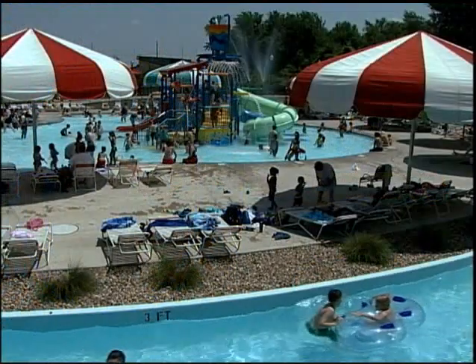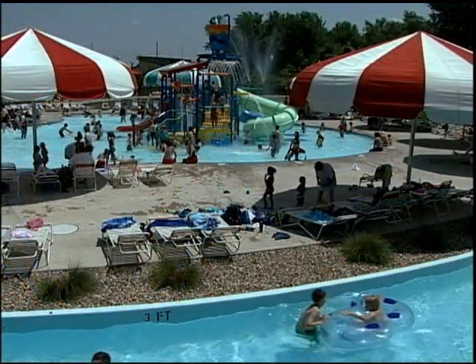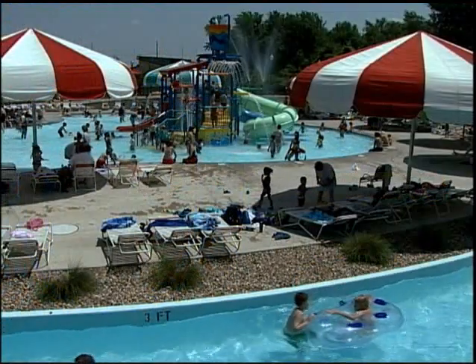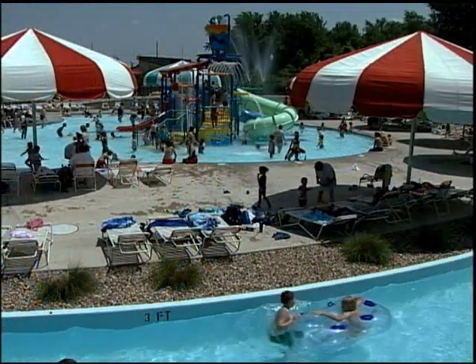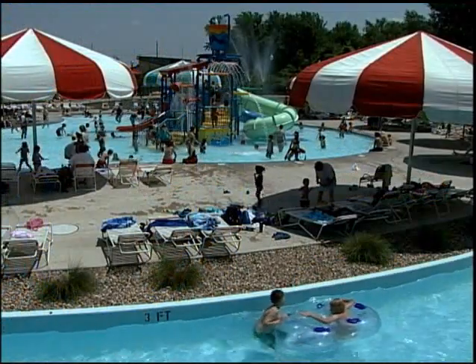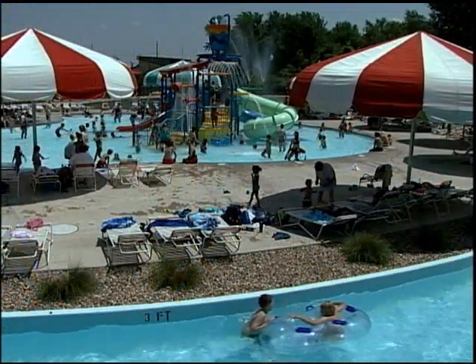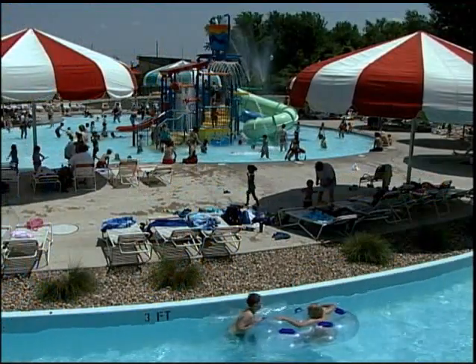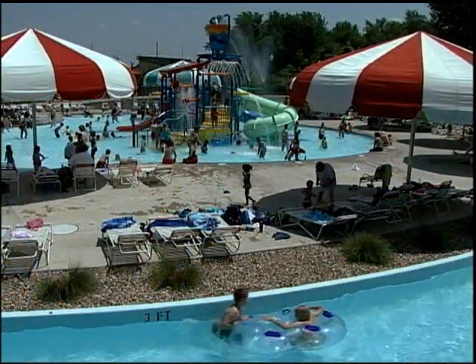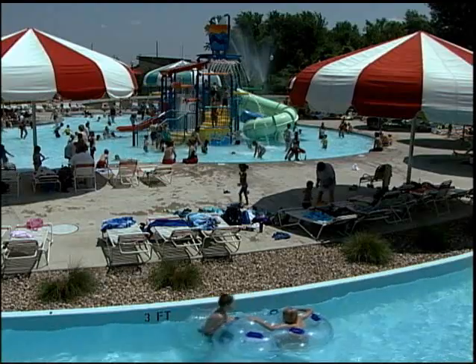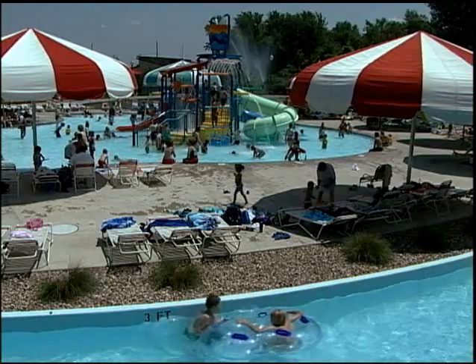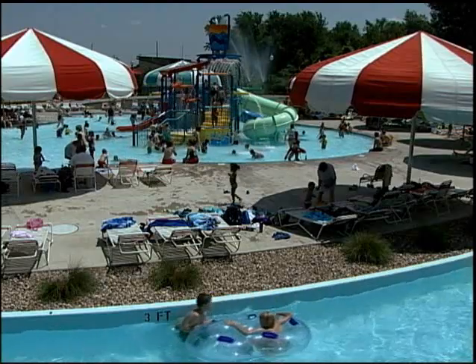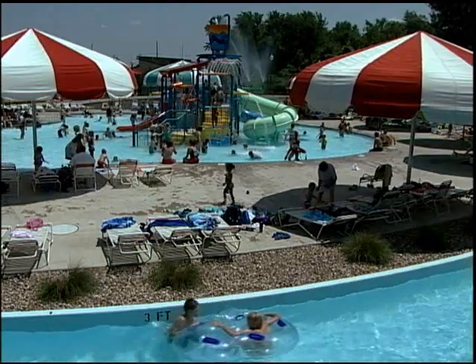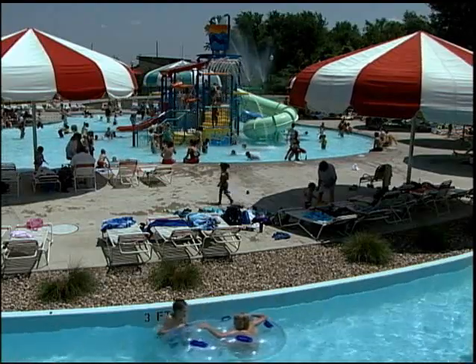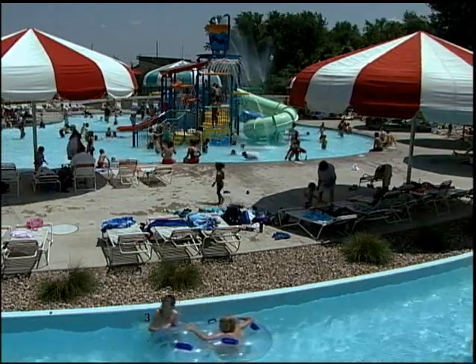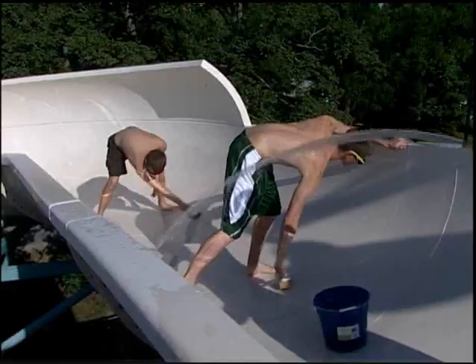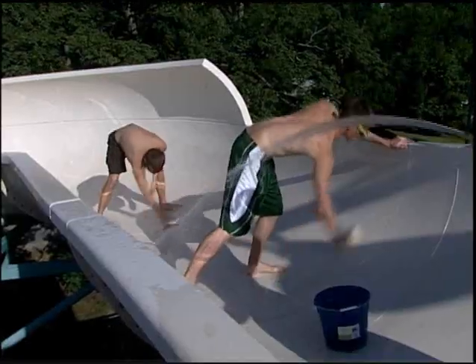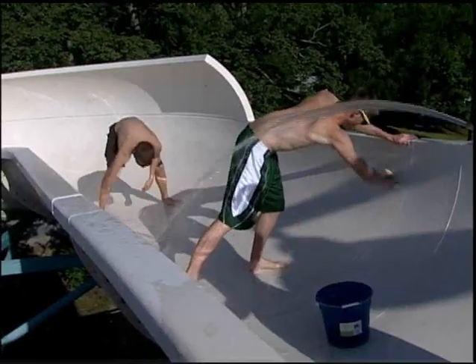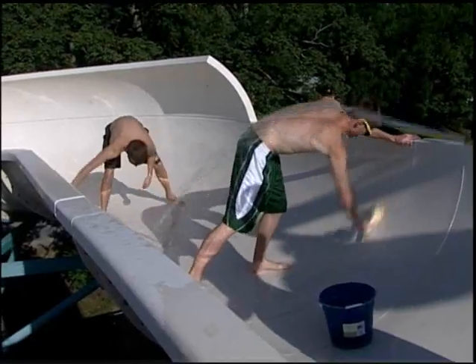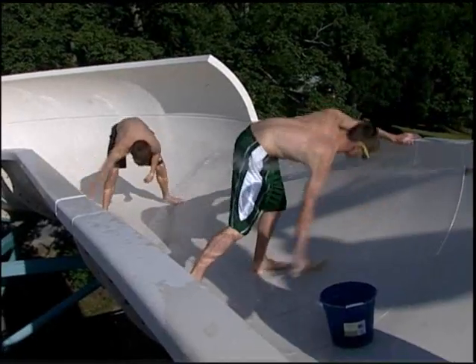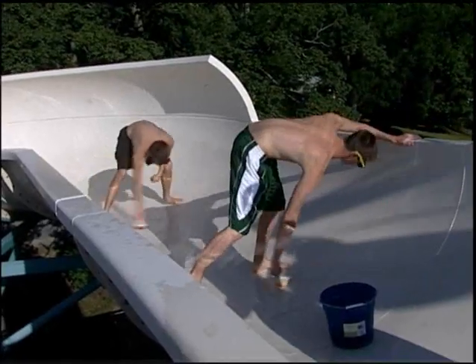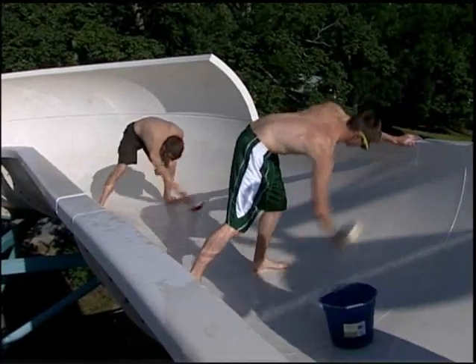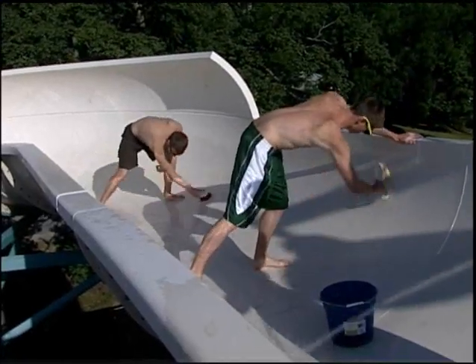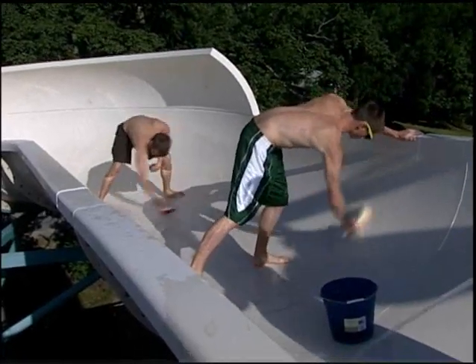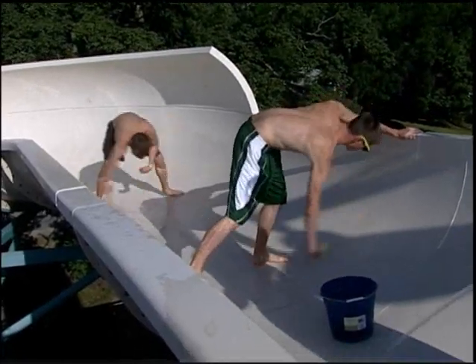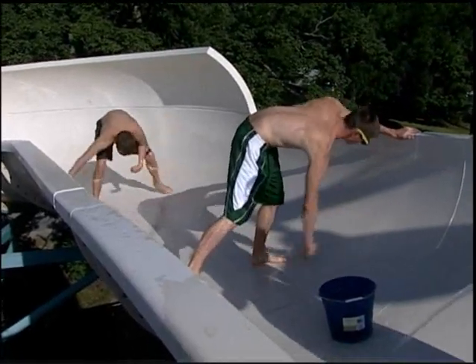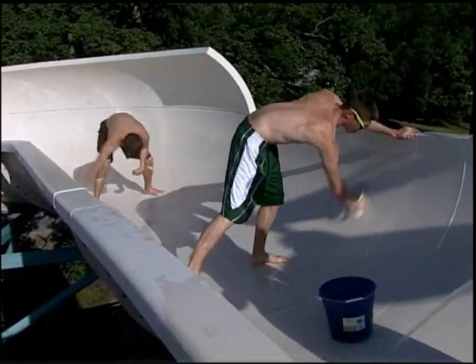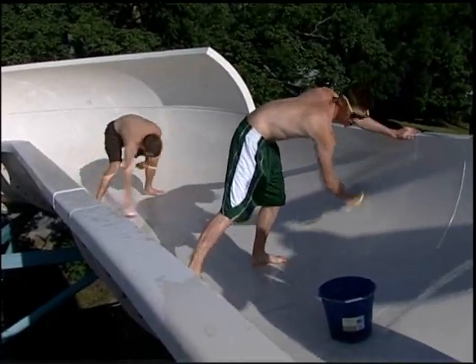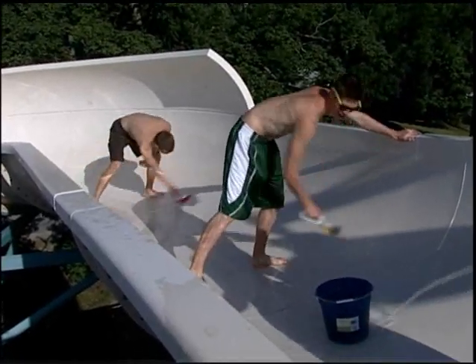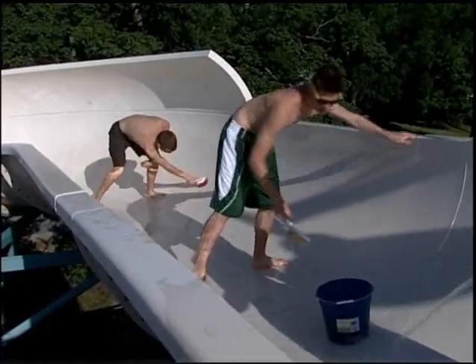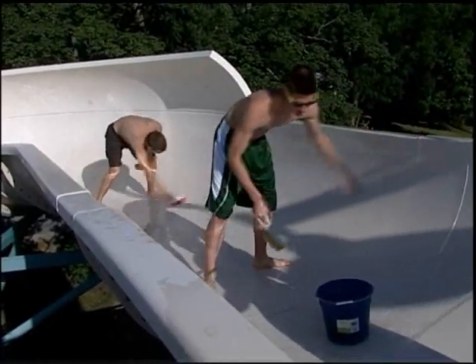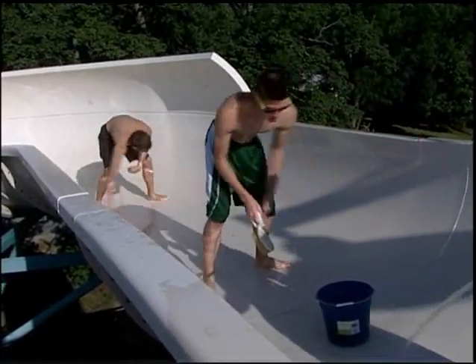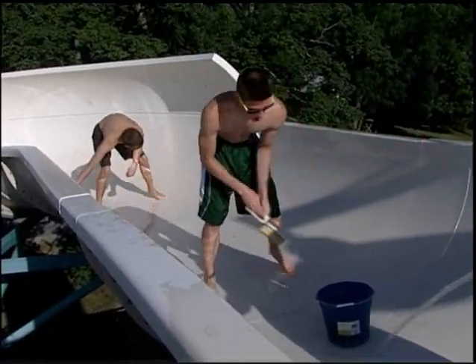Before the crowds arrive and the heat sets in for the summer, the crew at Adventure Oasis begins getting the facility ready for the season.